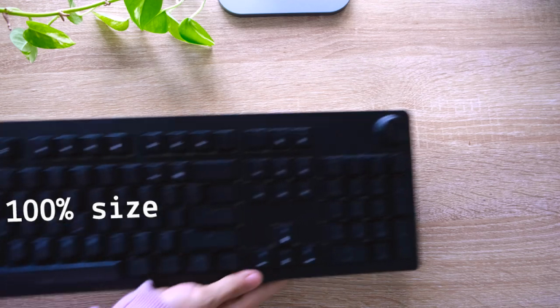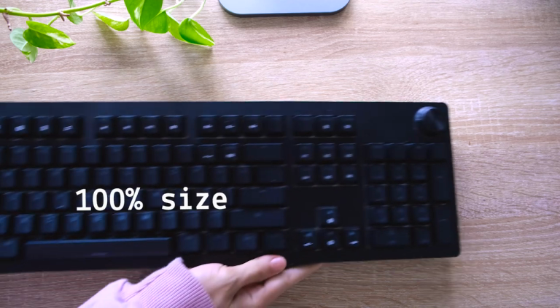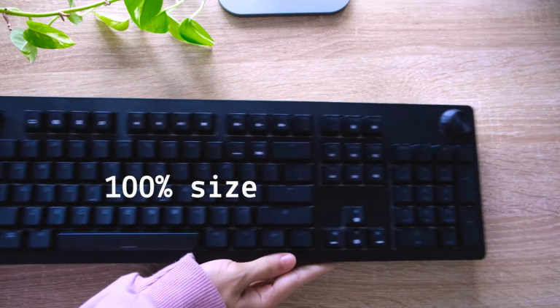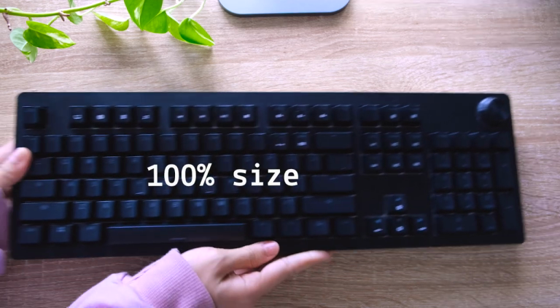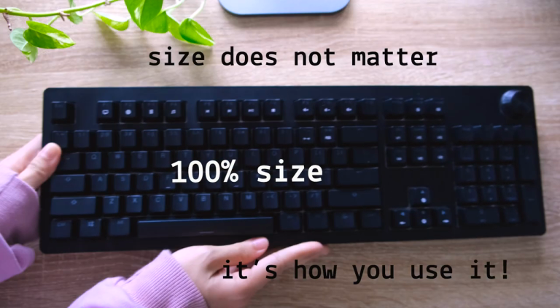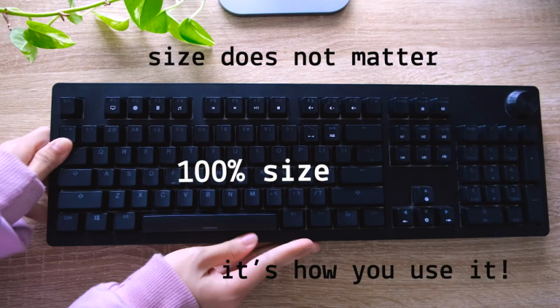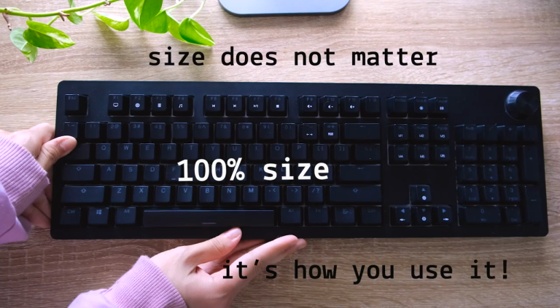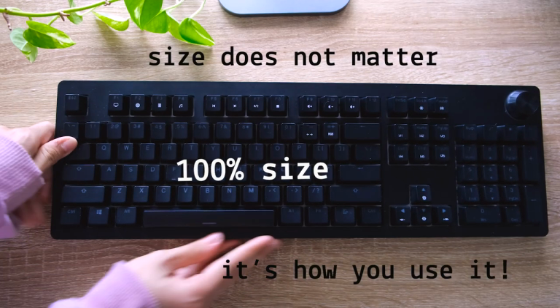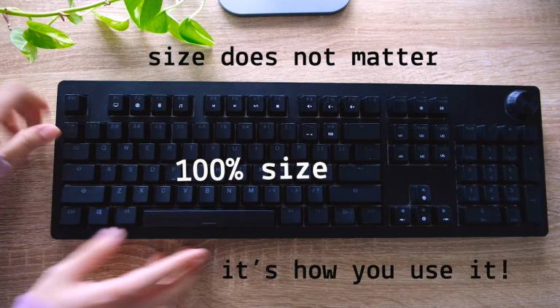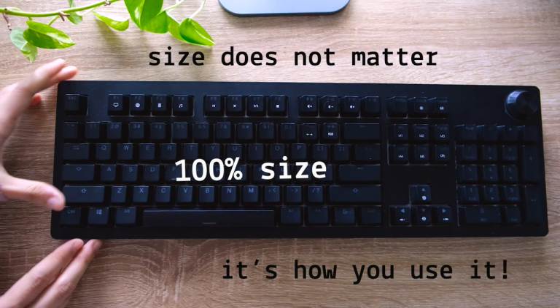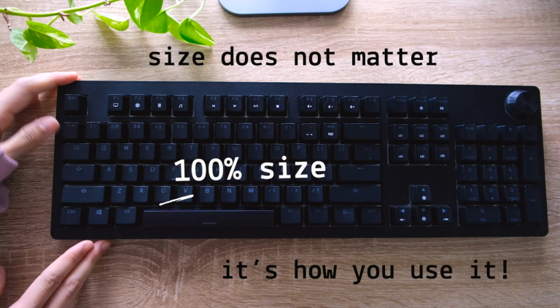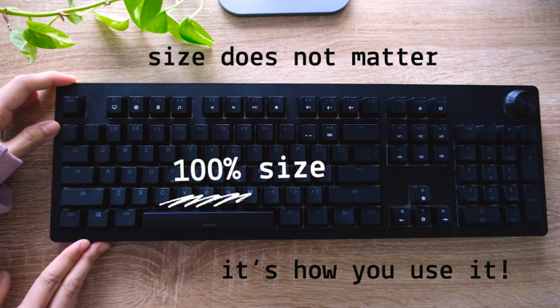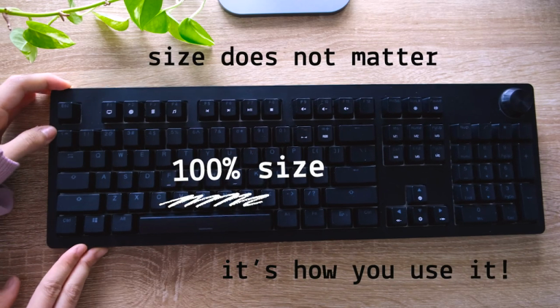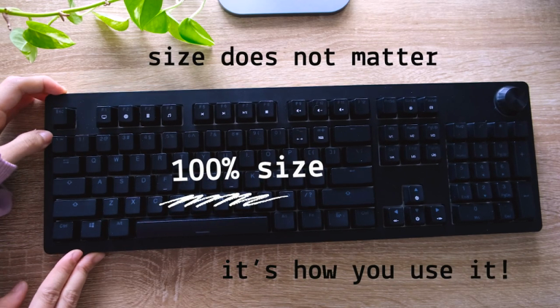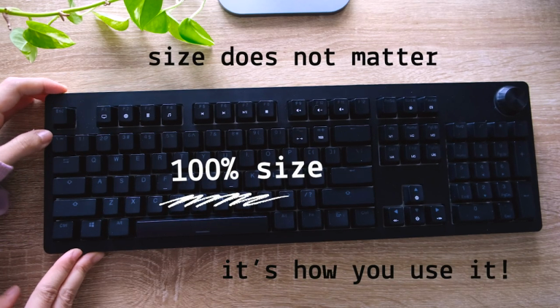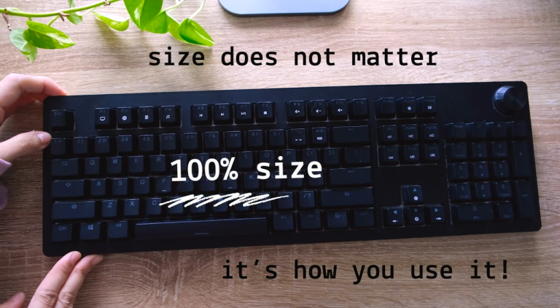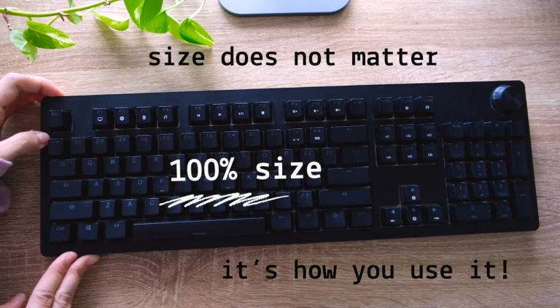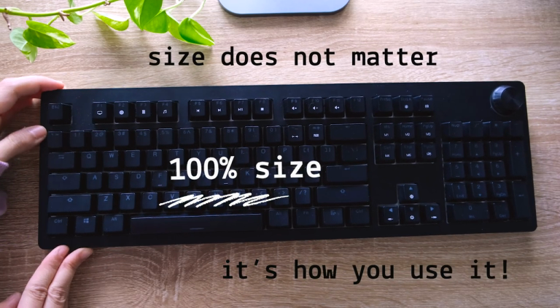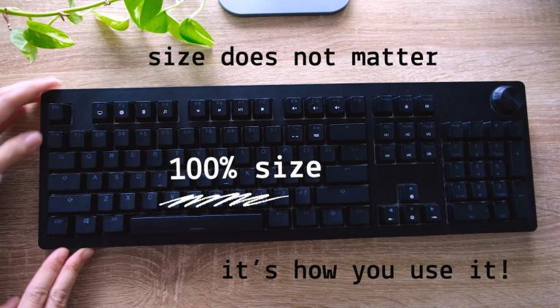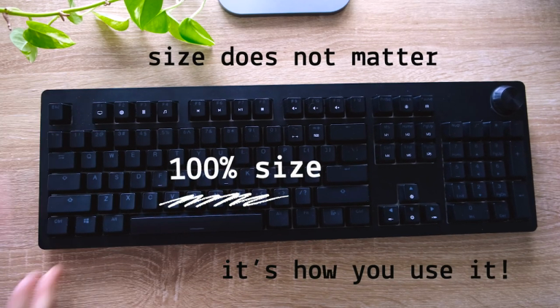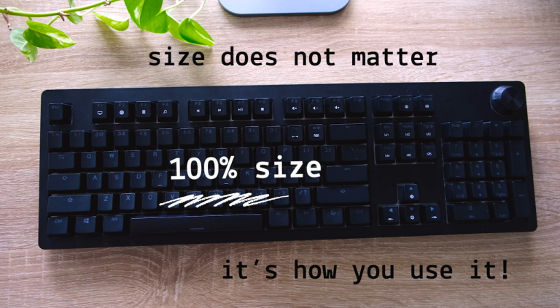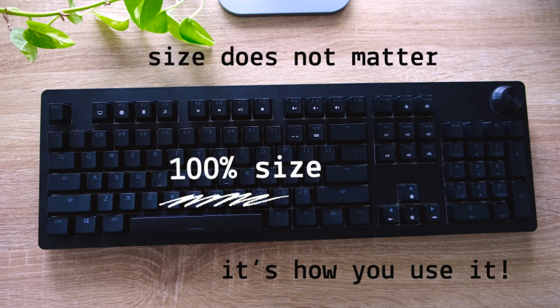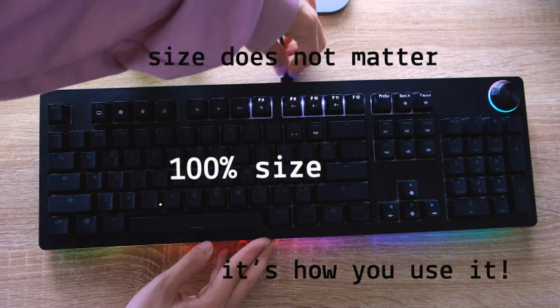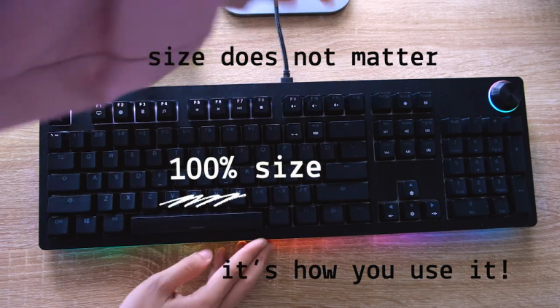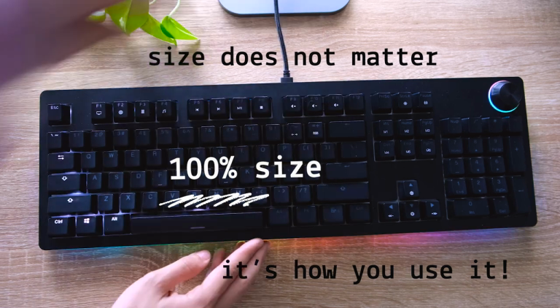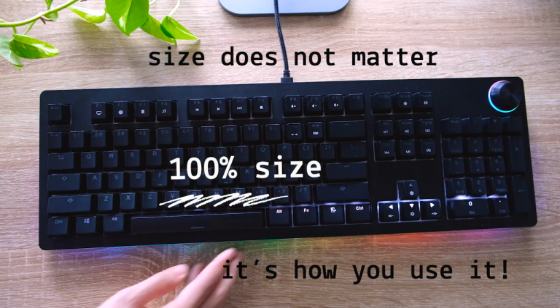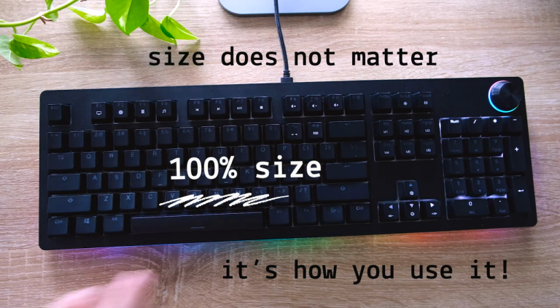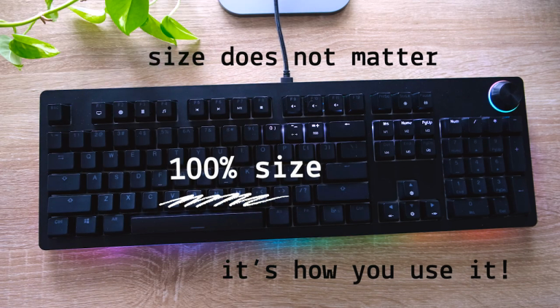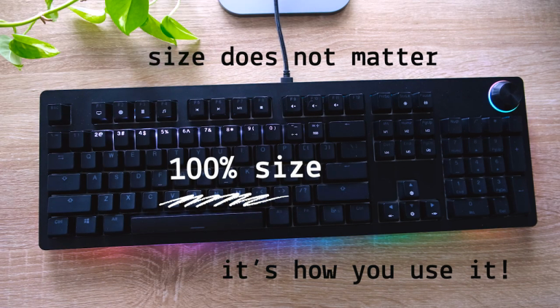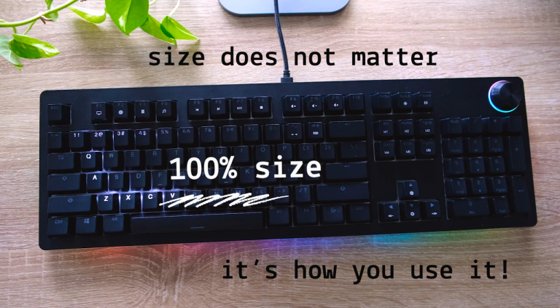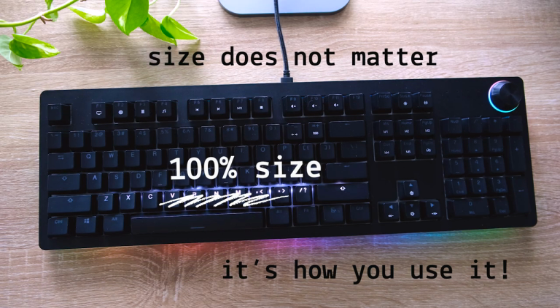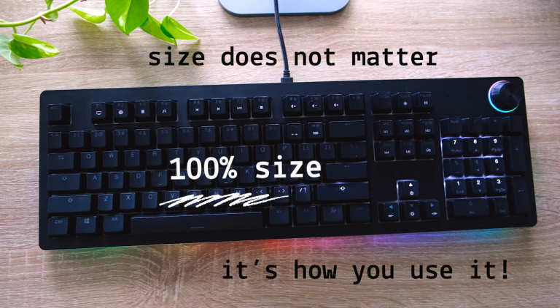Size does not matter. What matters is how you use it. But for some, a full-size keyboard is the way to go.